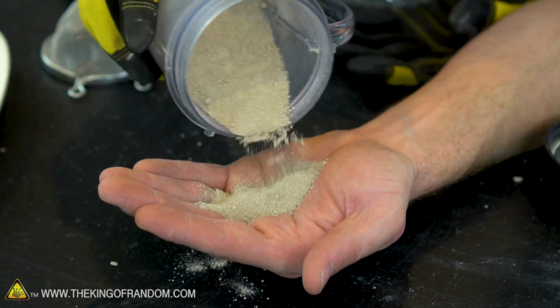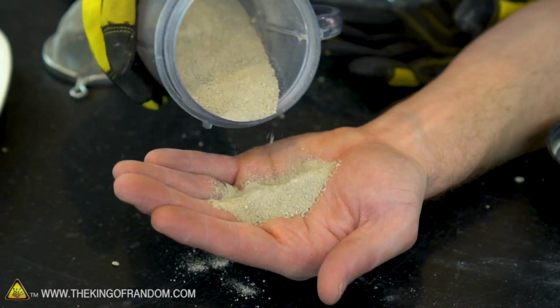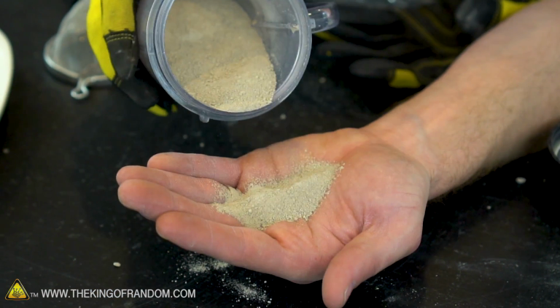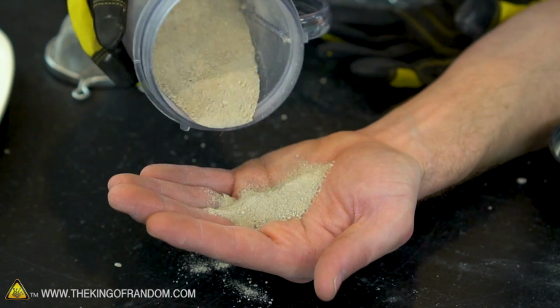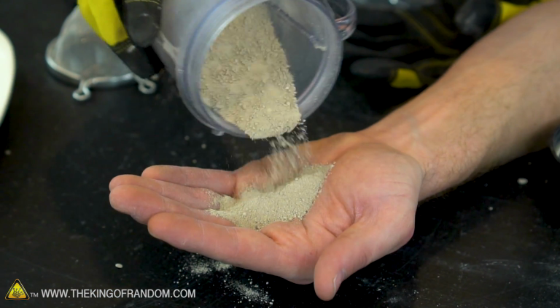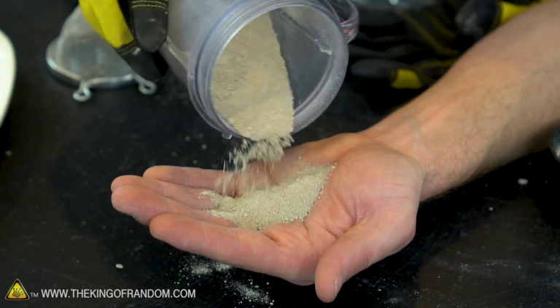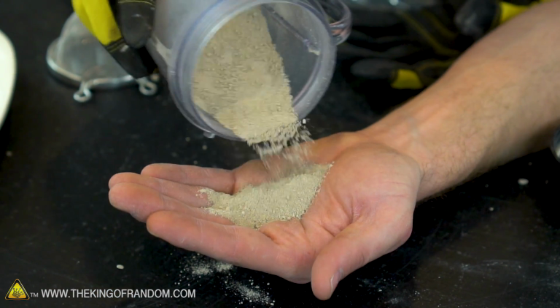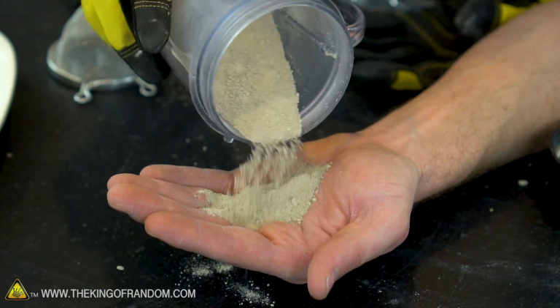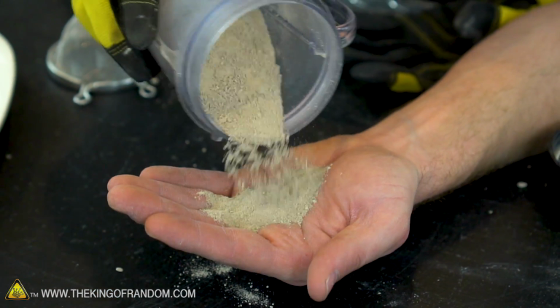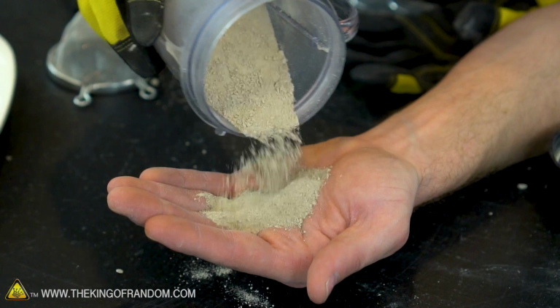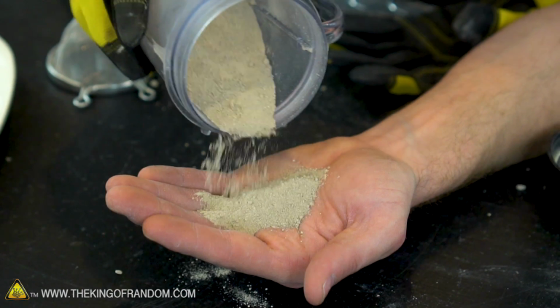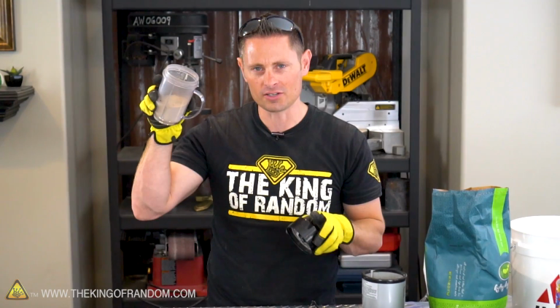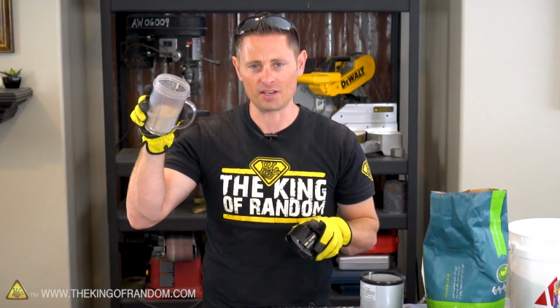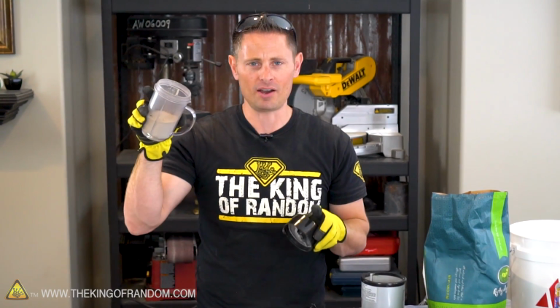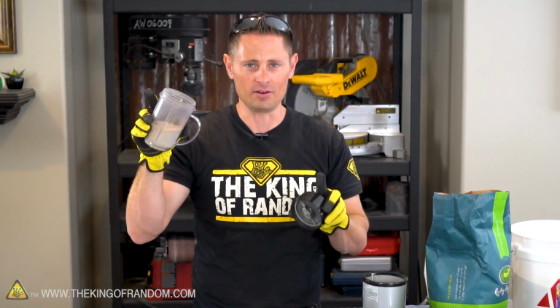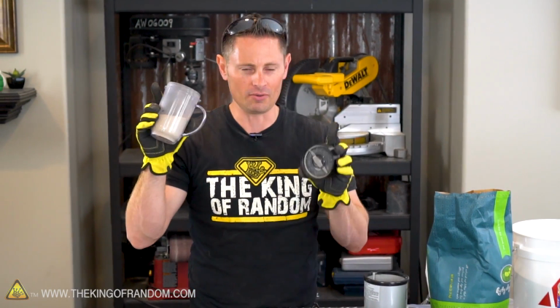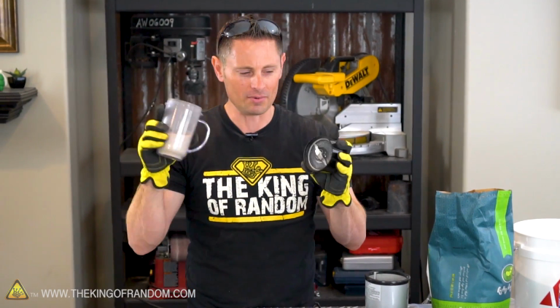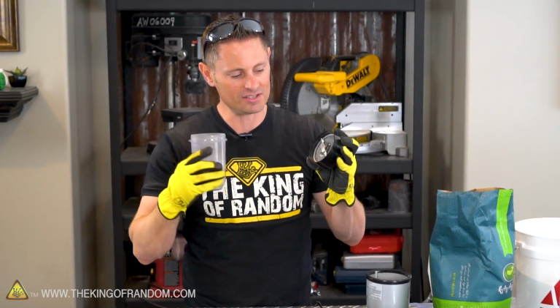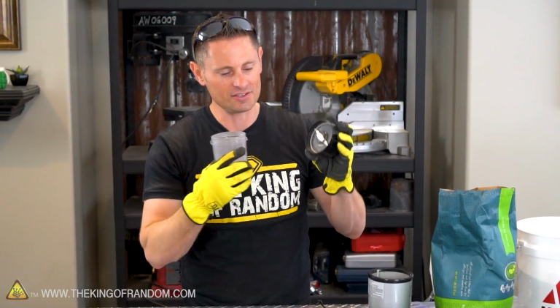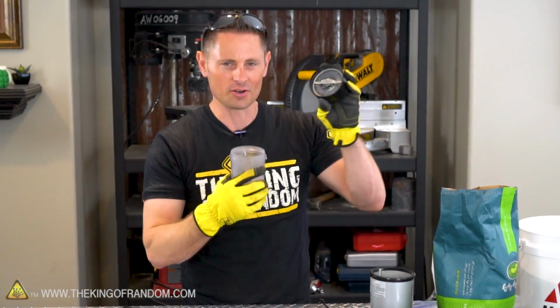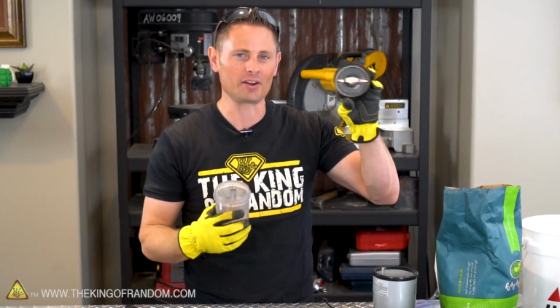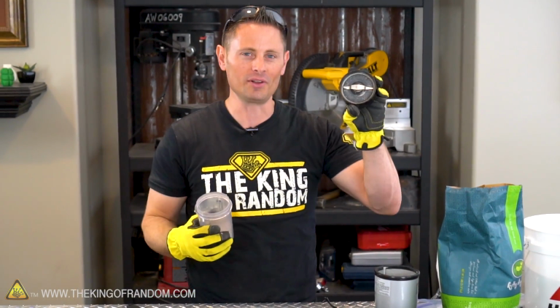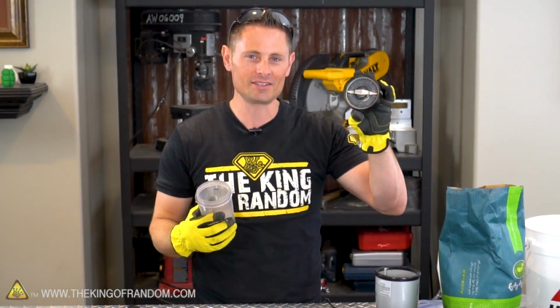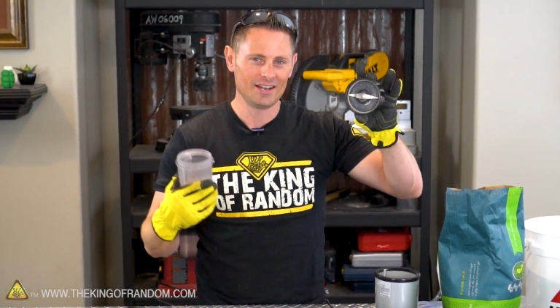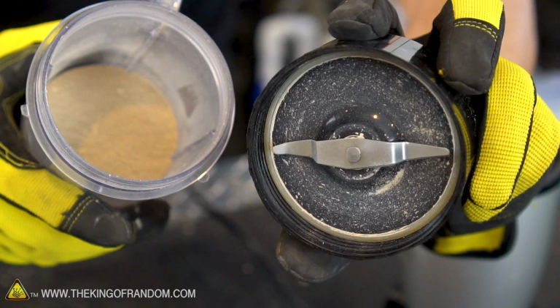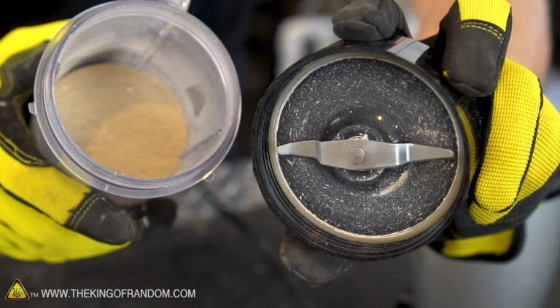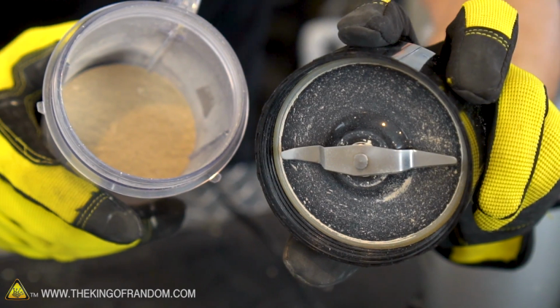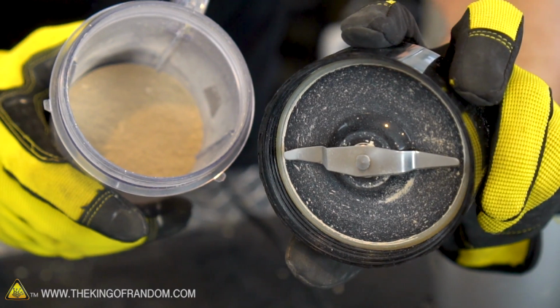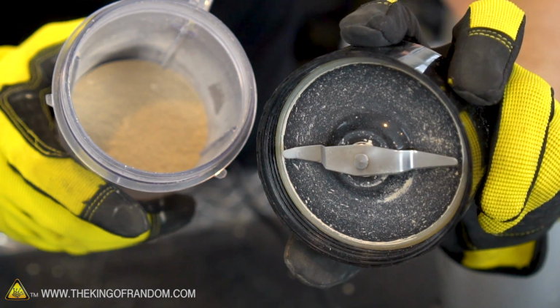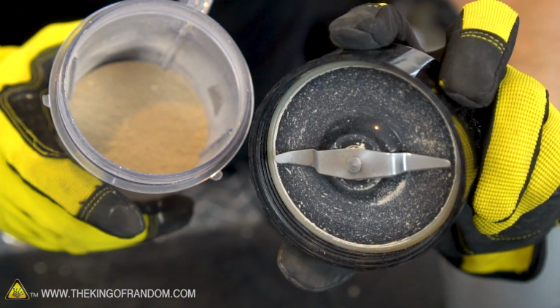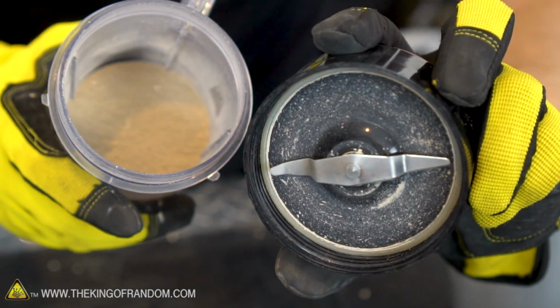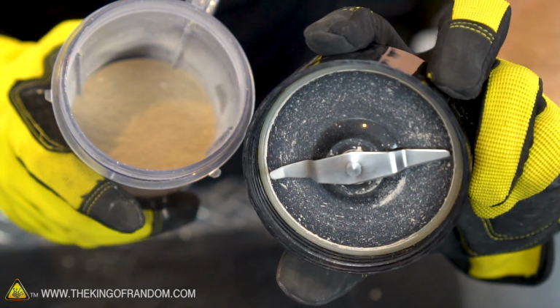The stuff that comes out of the blender is really, really fine — it's almost like powder. But remember, this stuff is going to wreck your blades, so make sure it's a blender you don't care too much about.